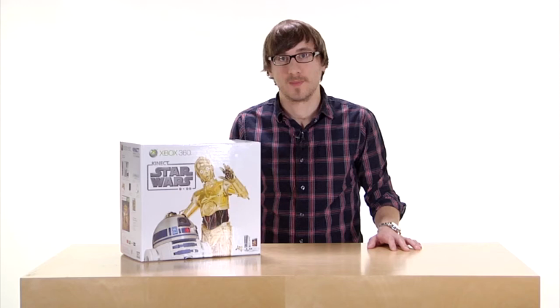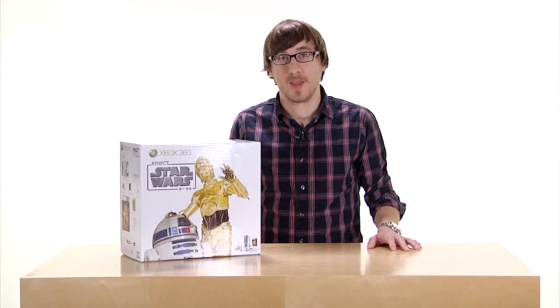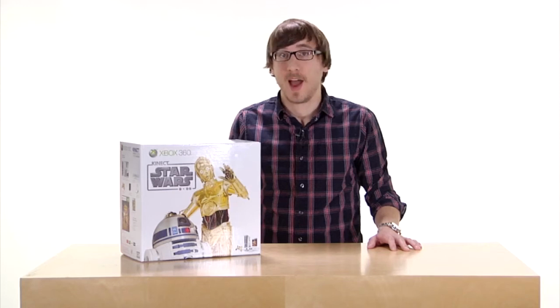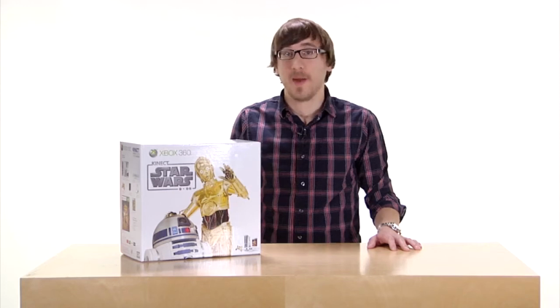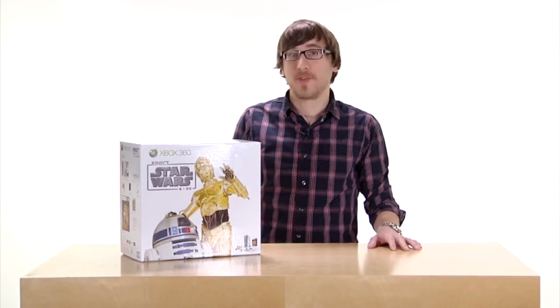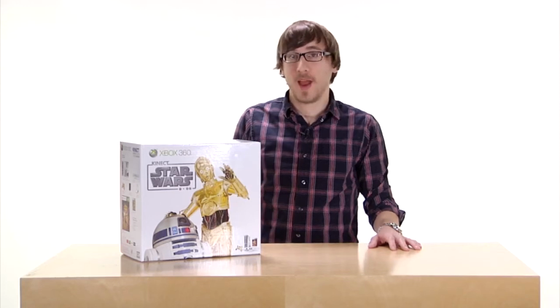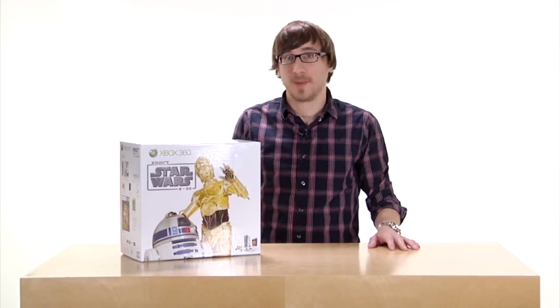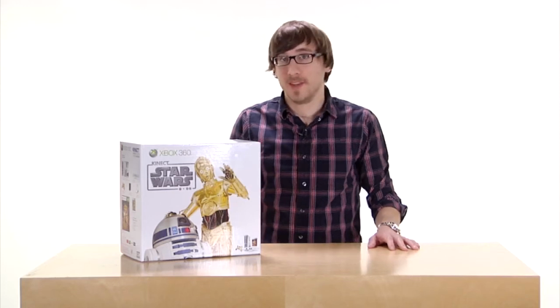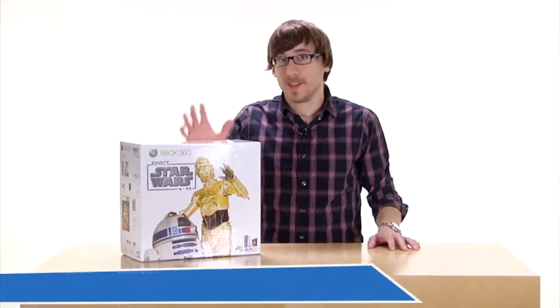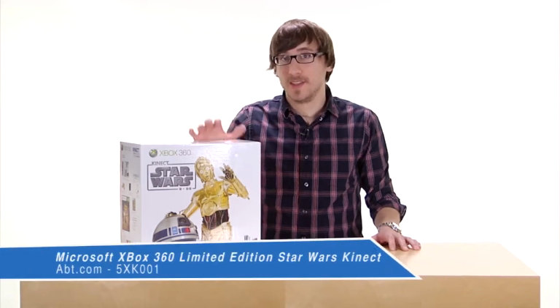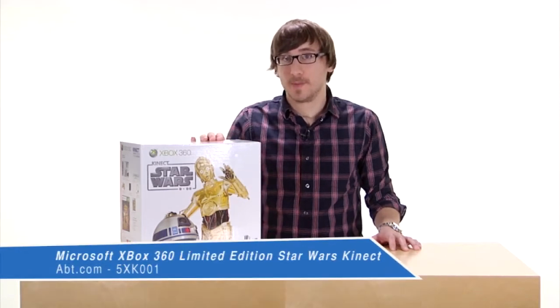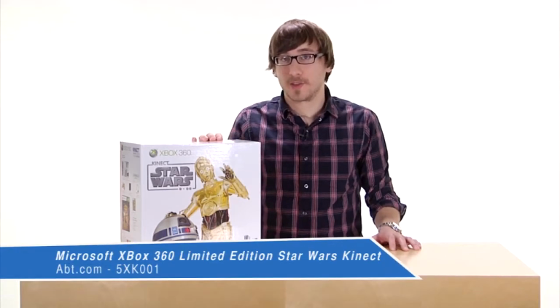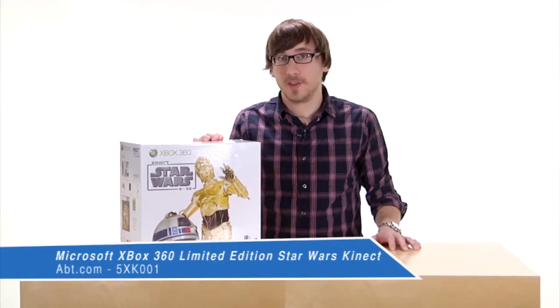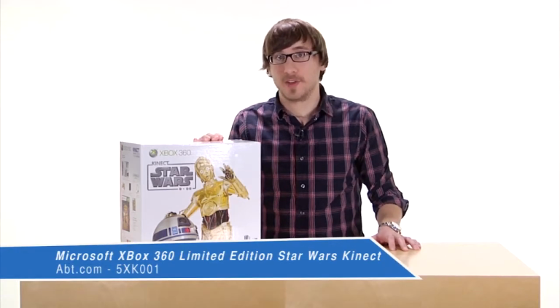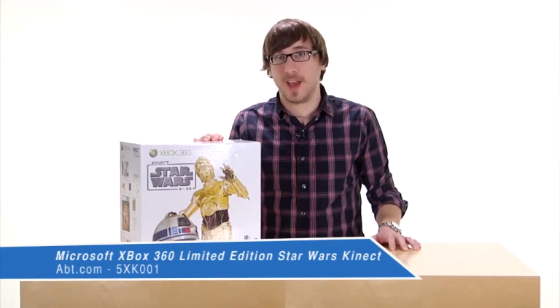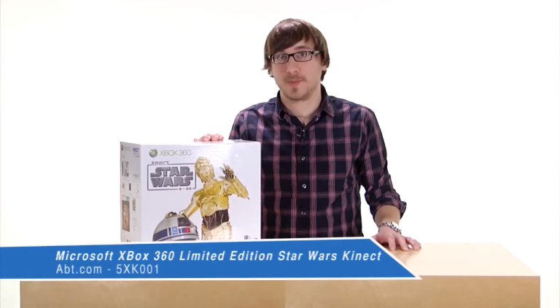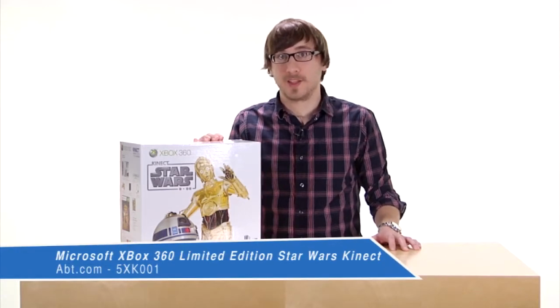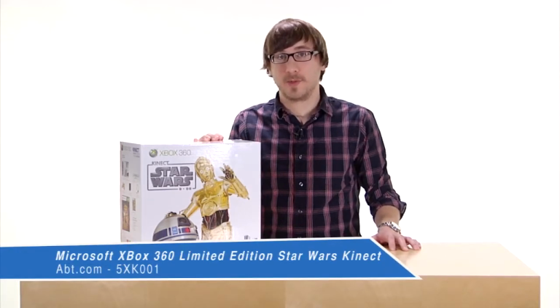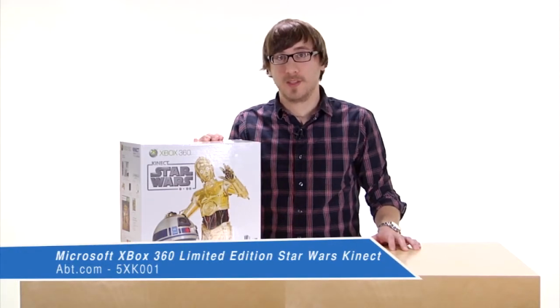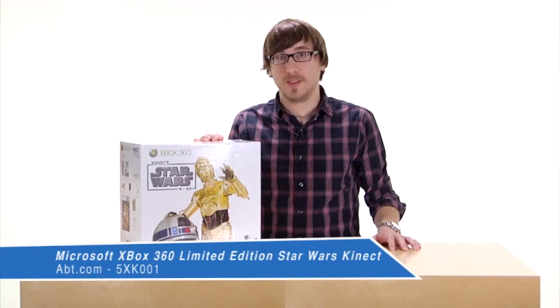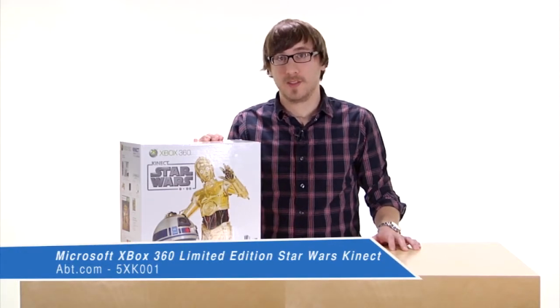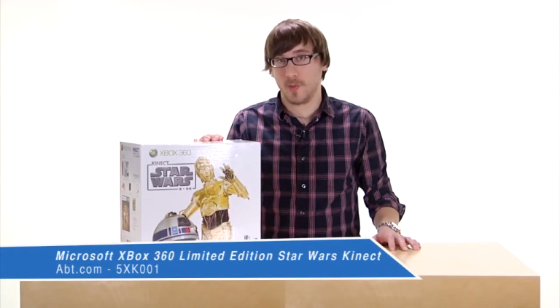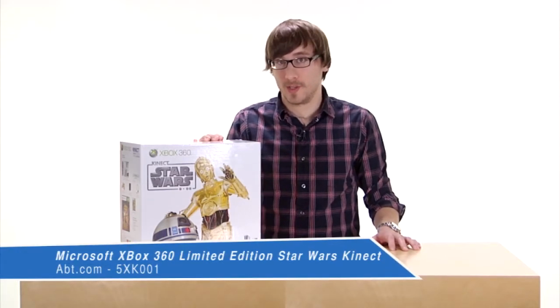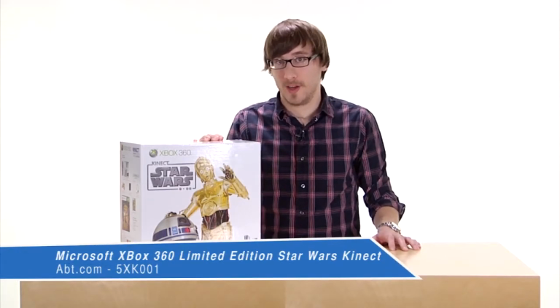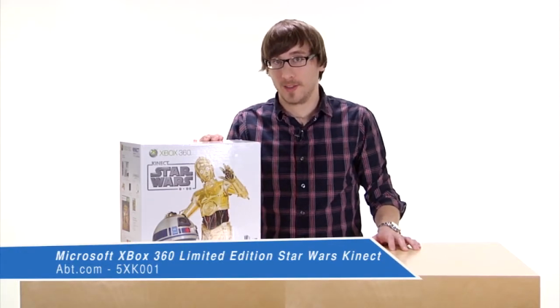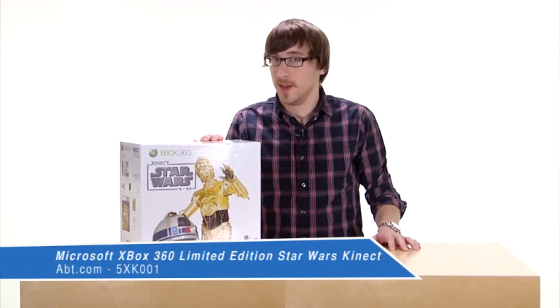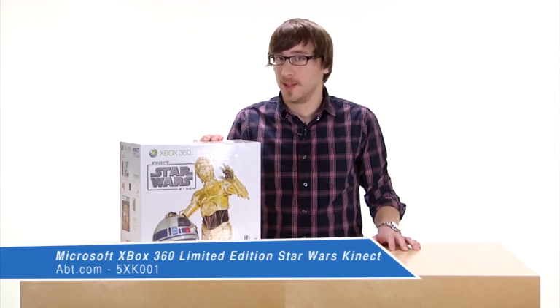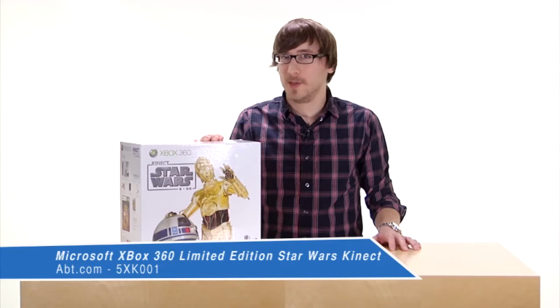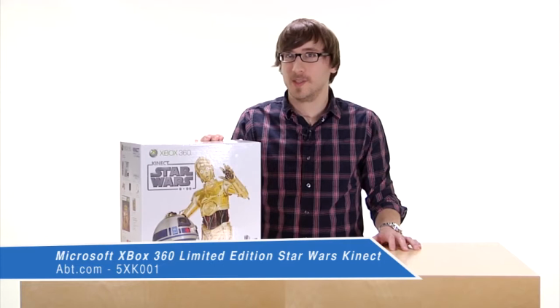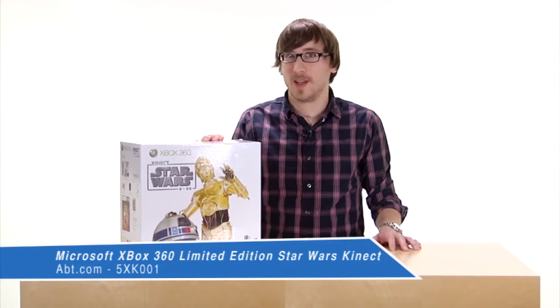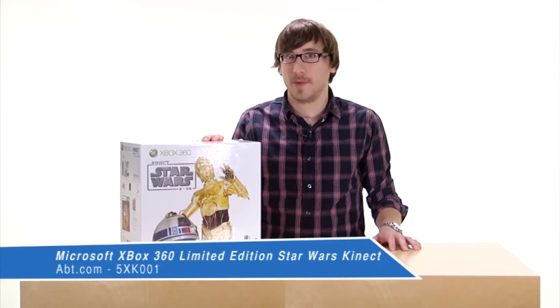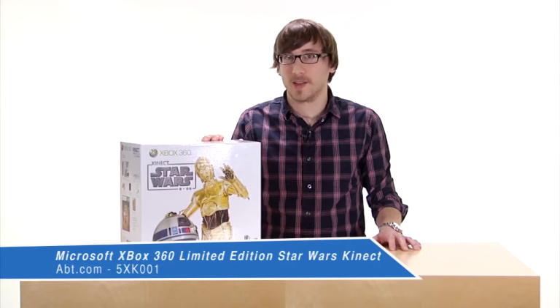Hi, I'm Nick from APT and this is the Special Edition Xbox 360 Star Wars Kinect. Let's see what's inside the box.